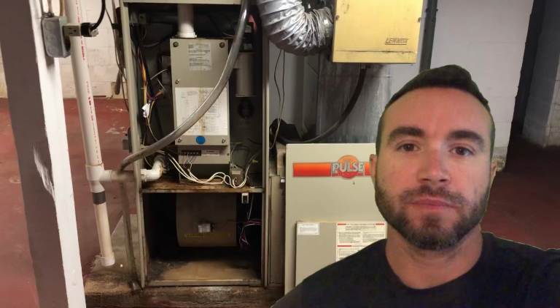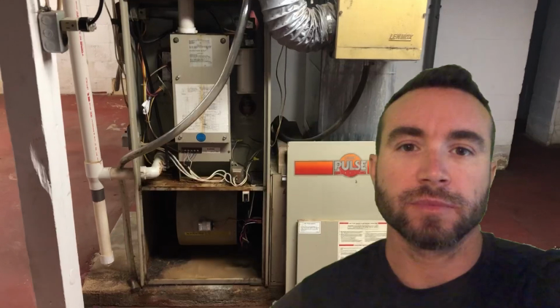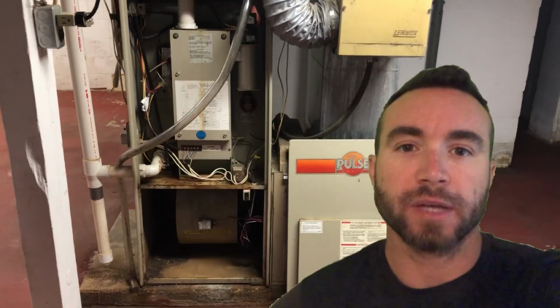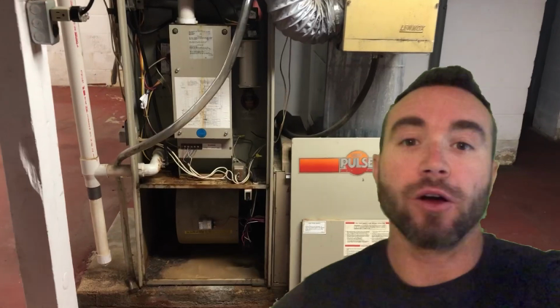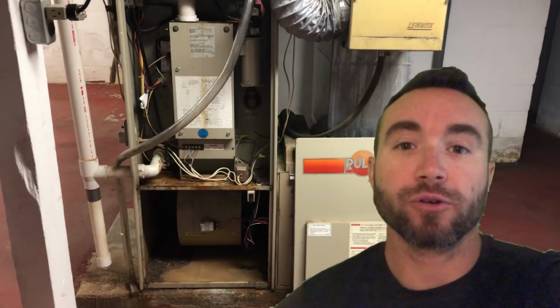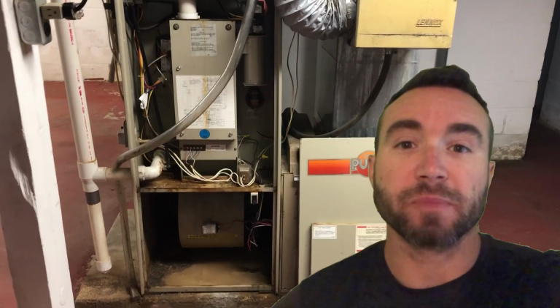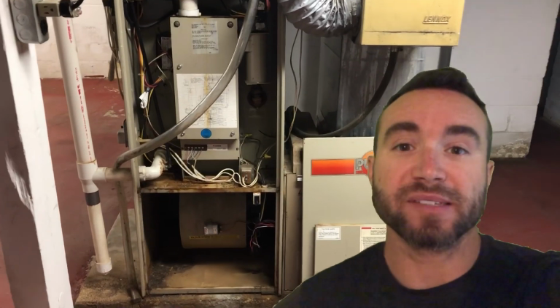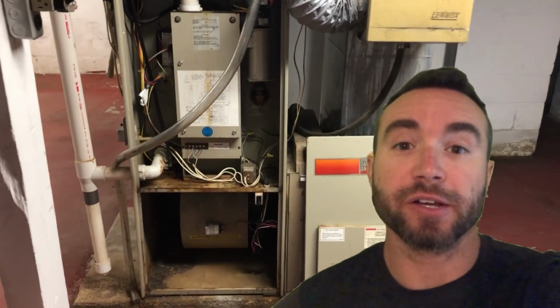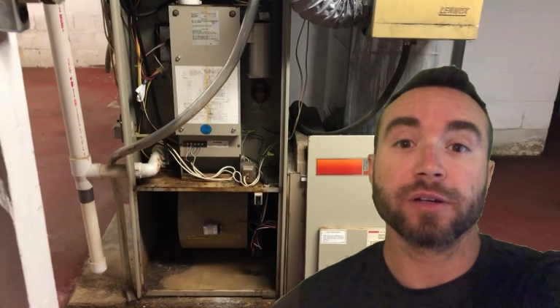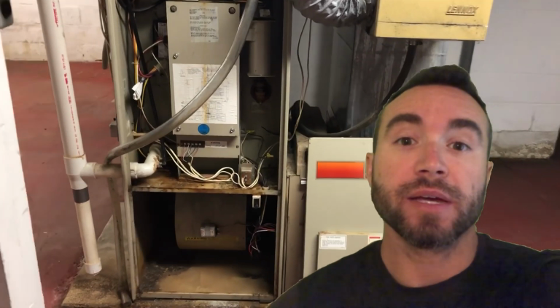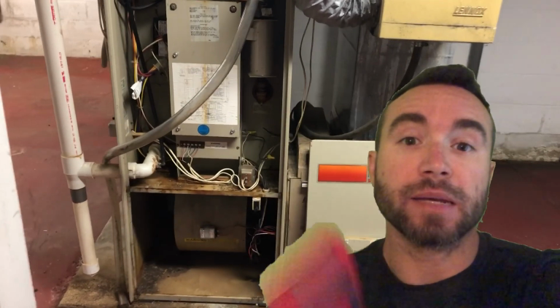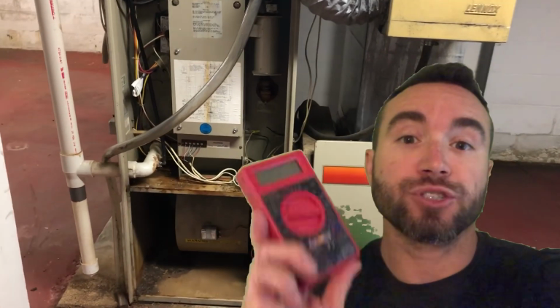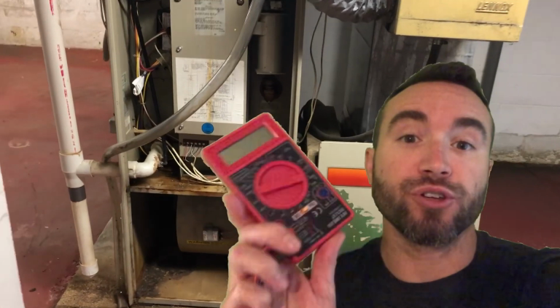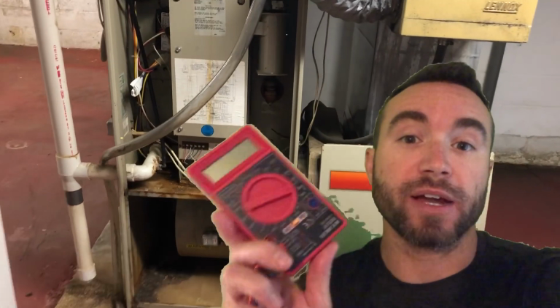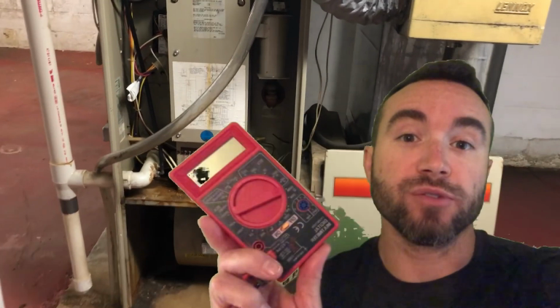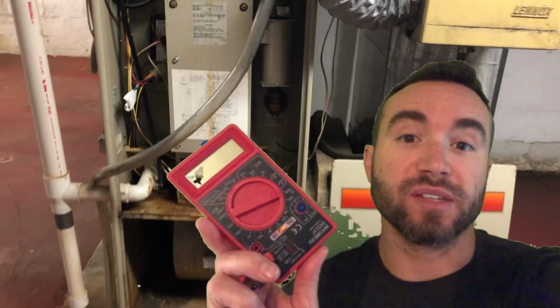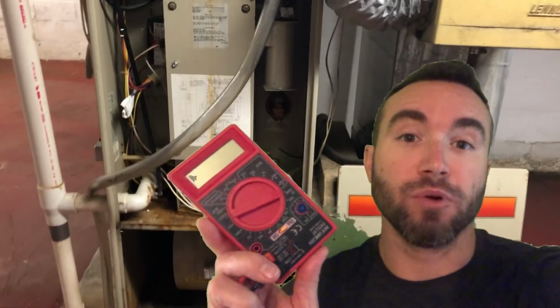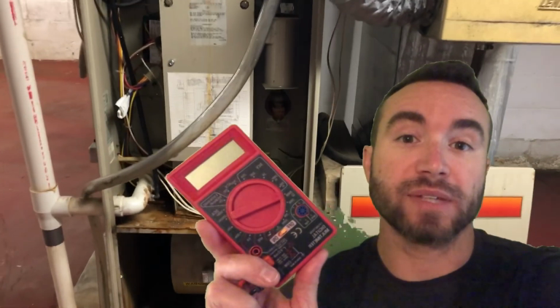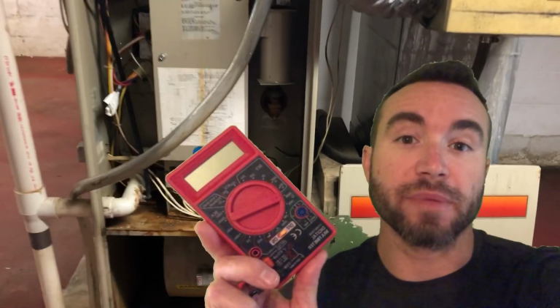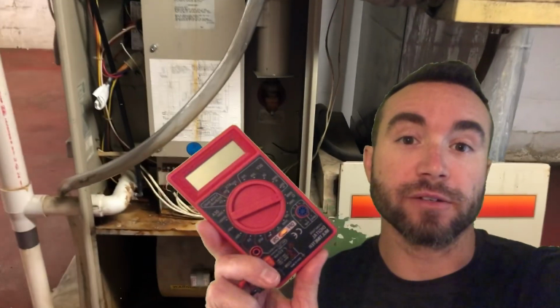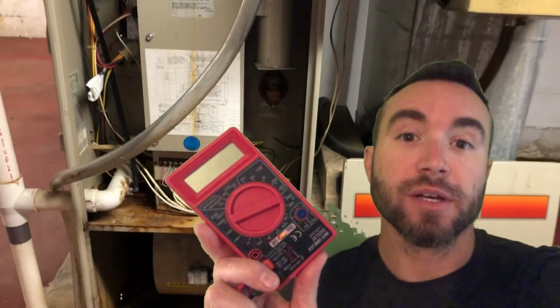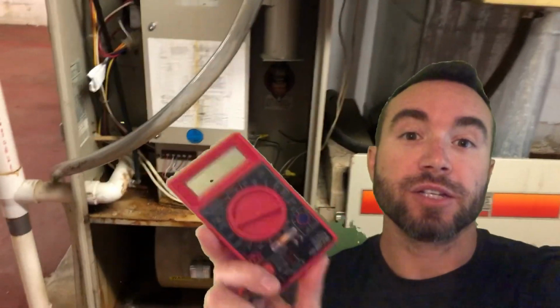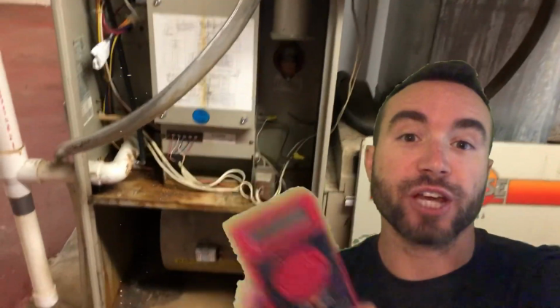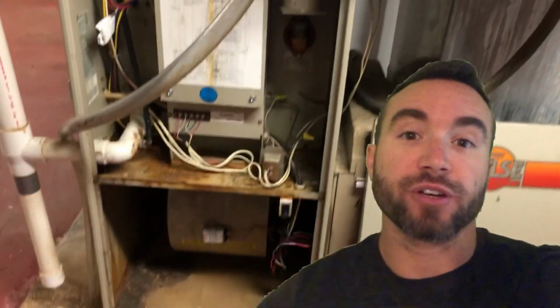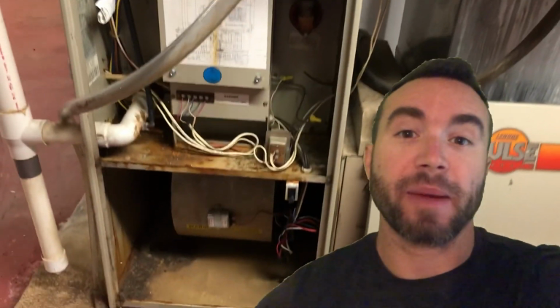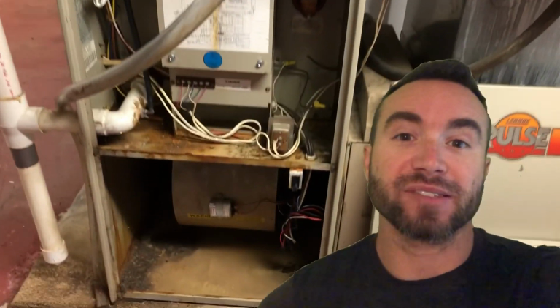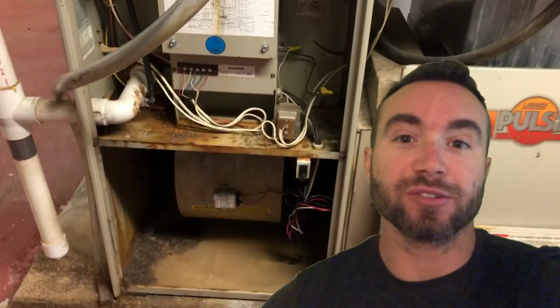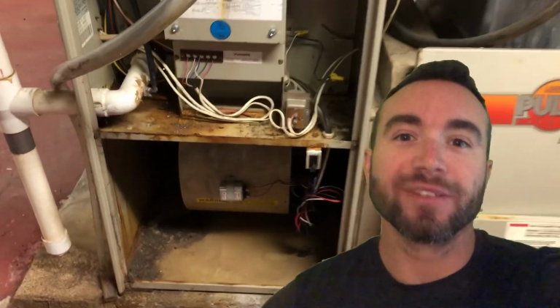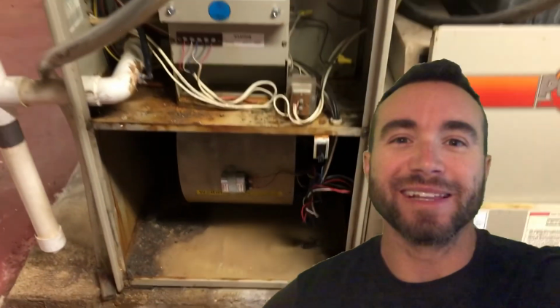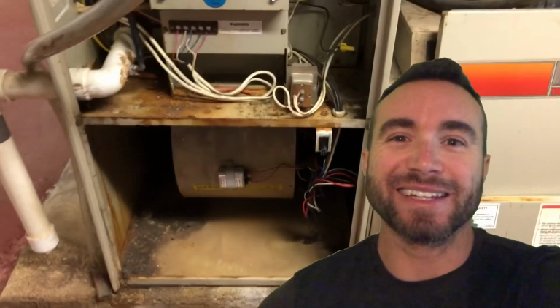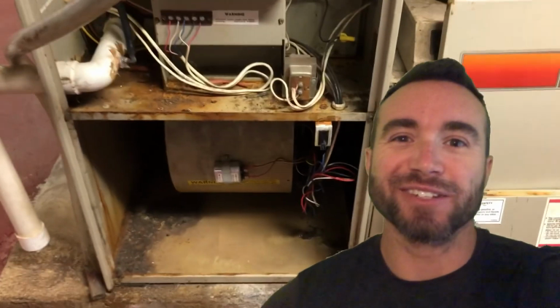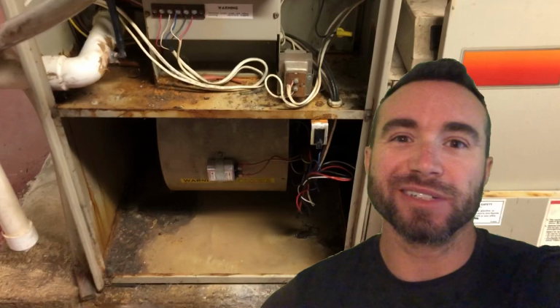Hey y'all, Chris Bassett here, and I'm going to show you how to use this multimeter to check your capacitor. Let's get into it.